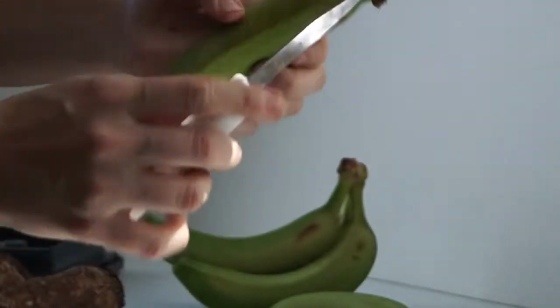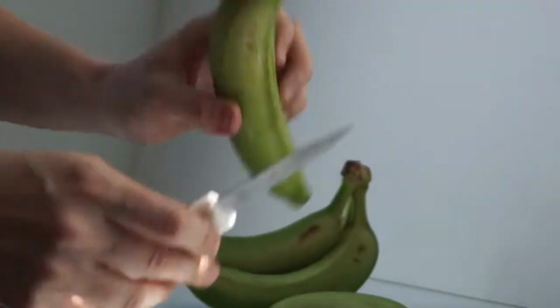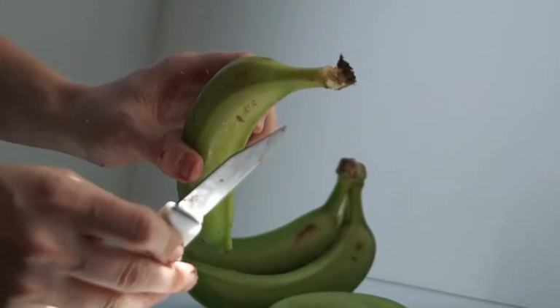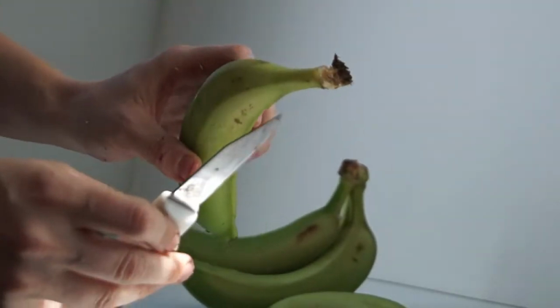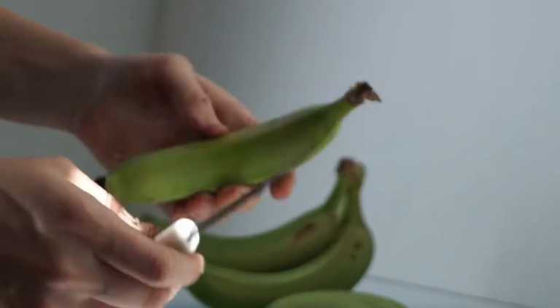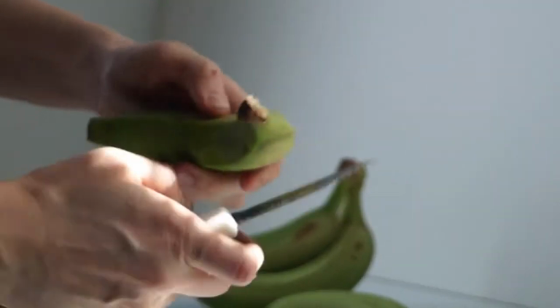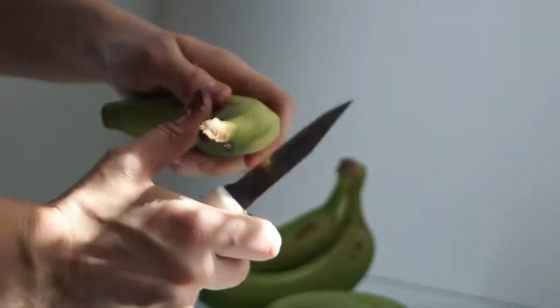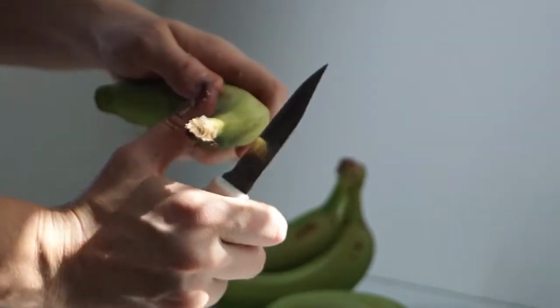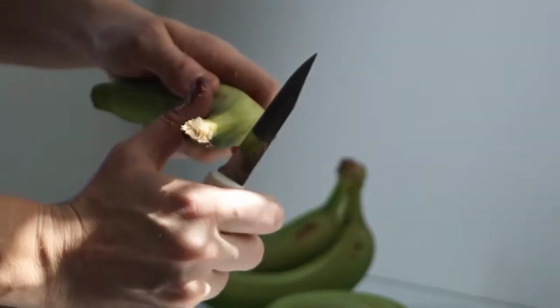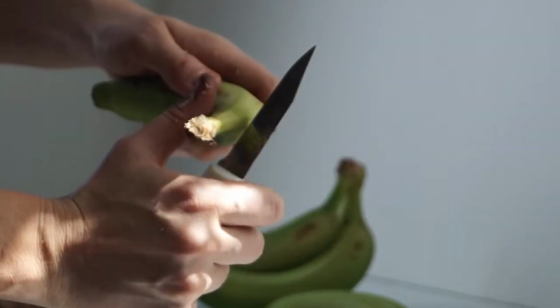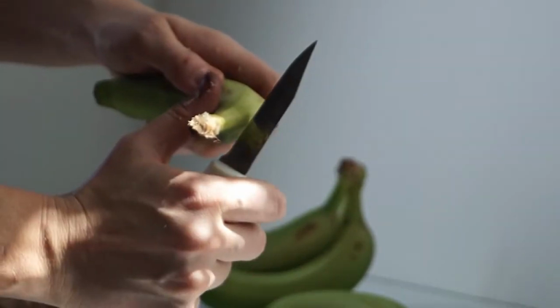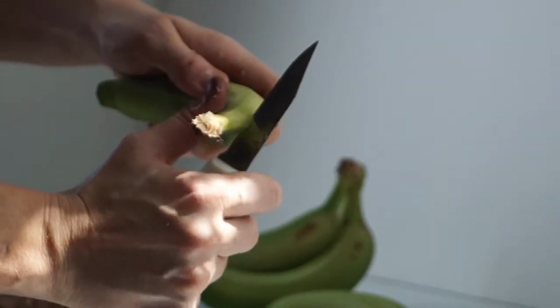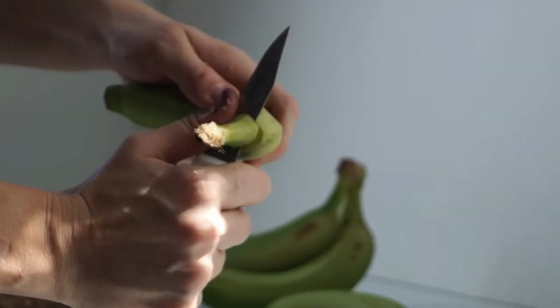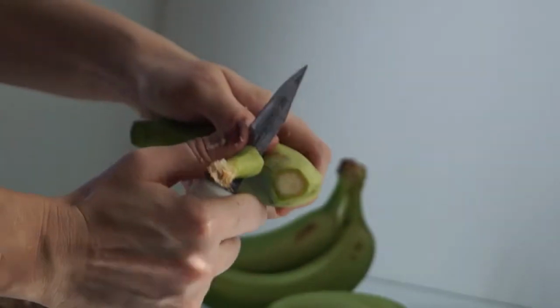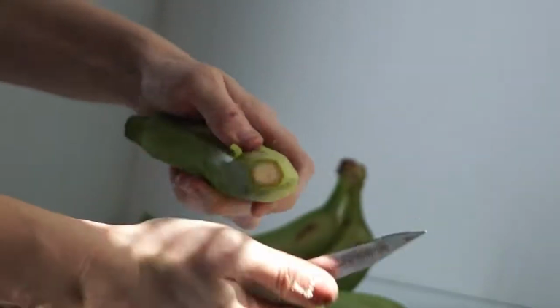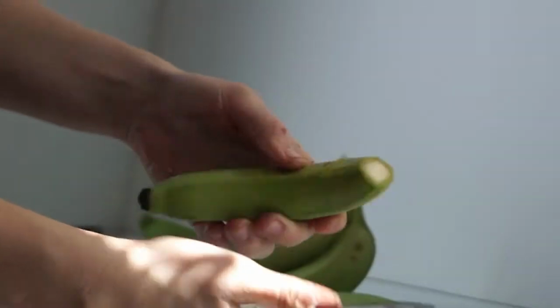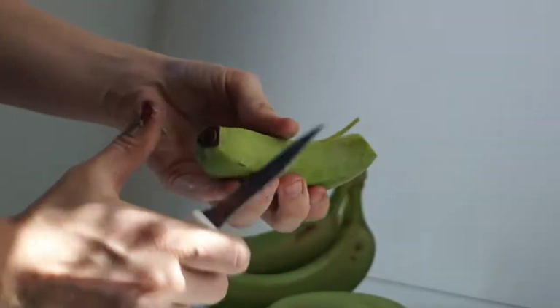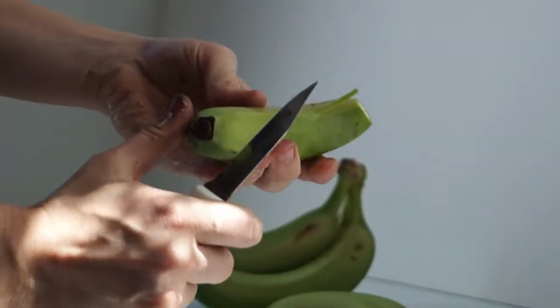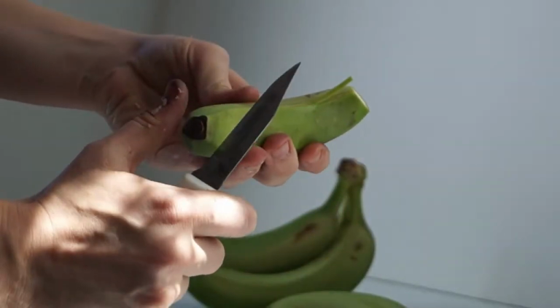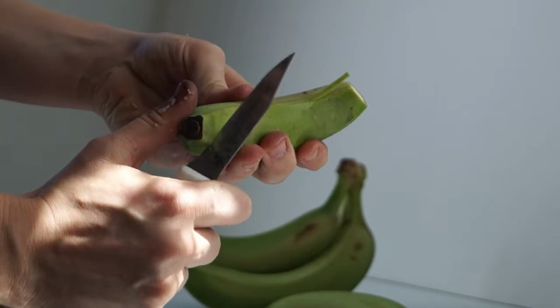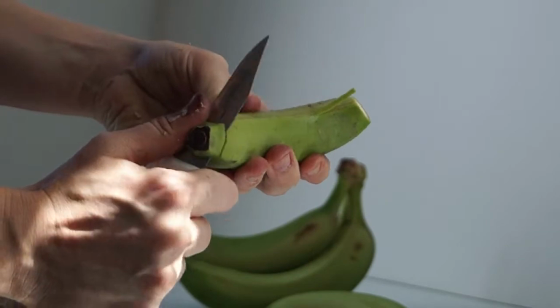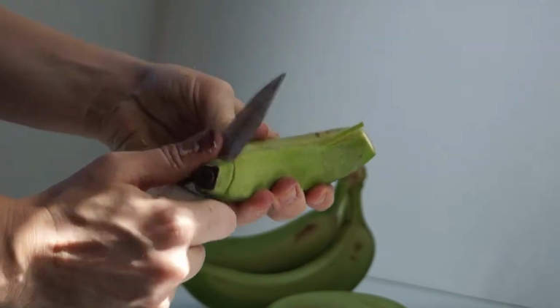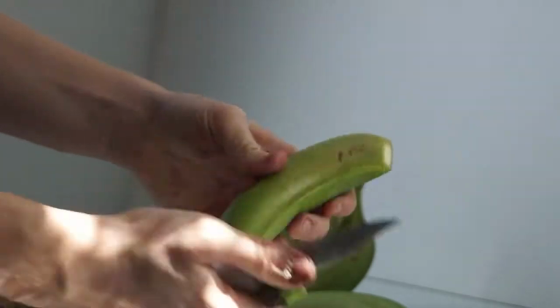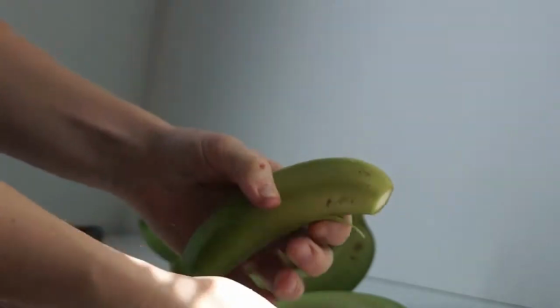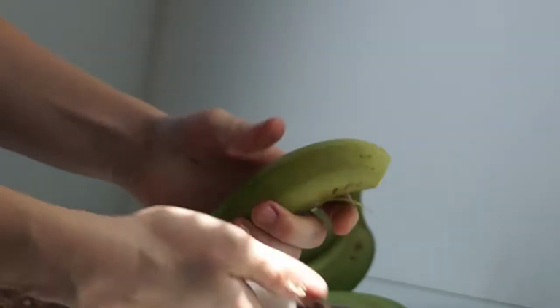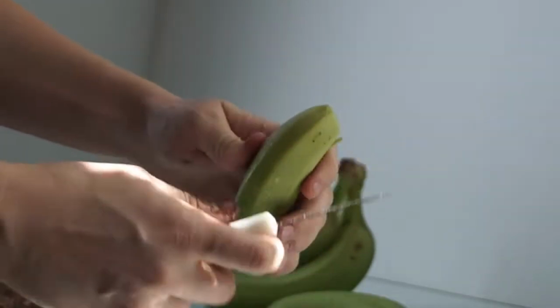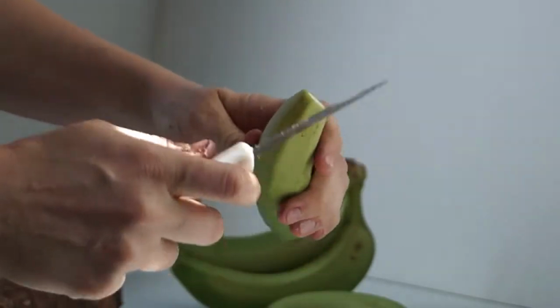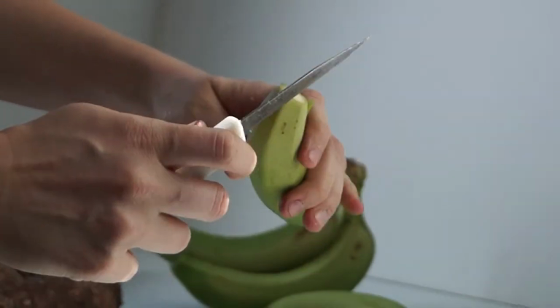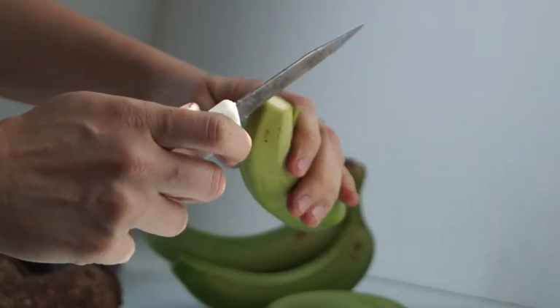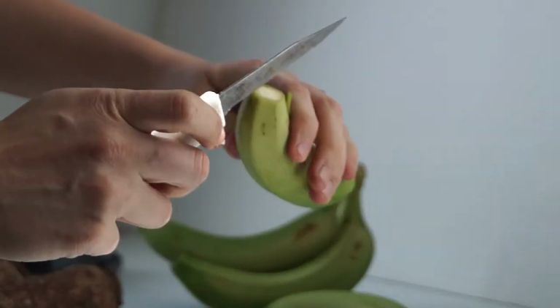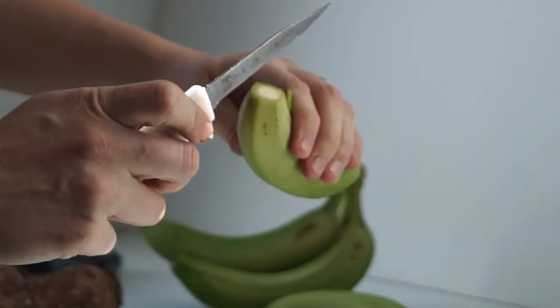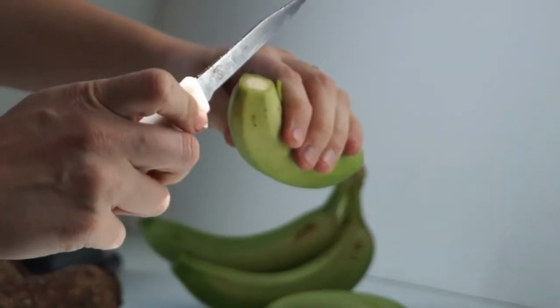Alright, so the first thing you do is you cut the tips off. This is very similar to peeling a green plantain.